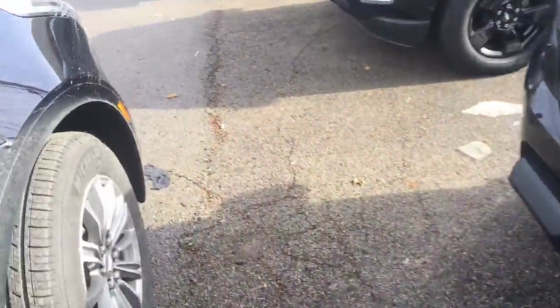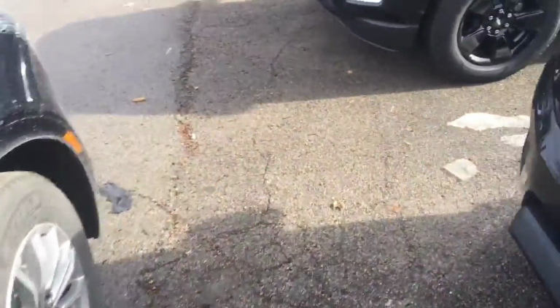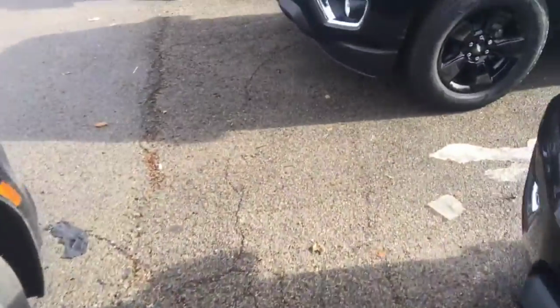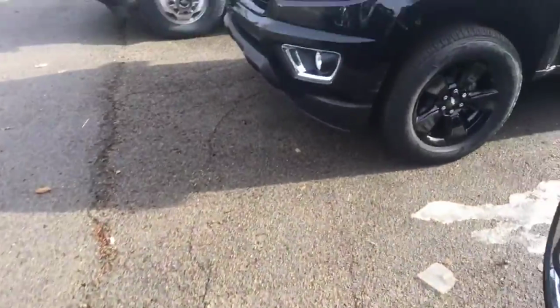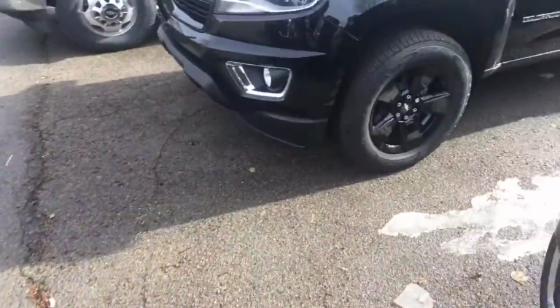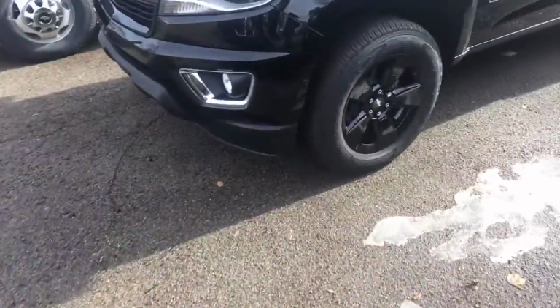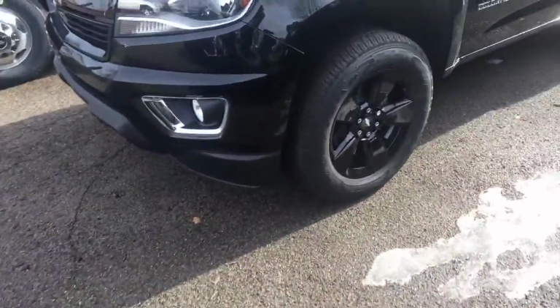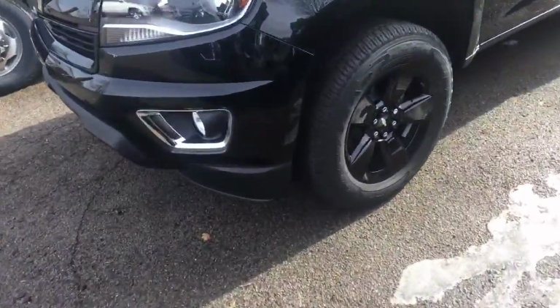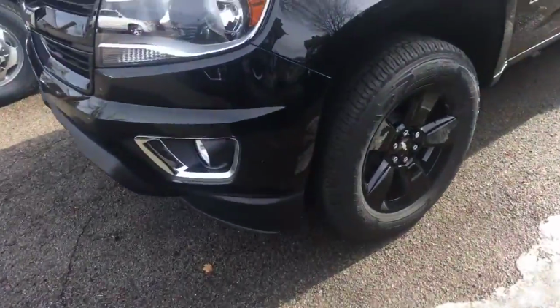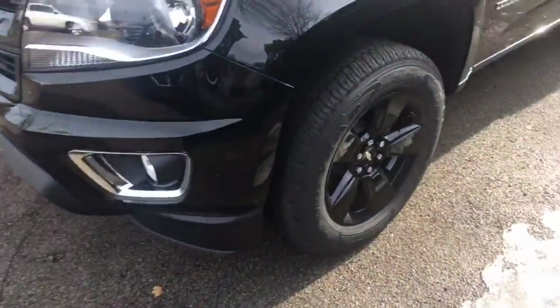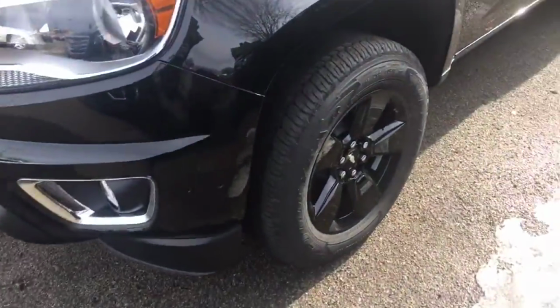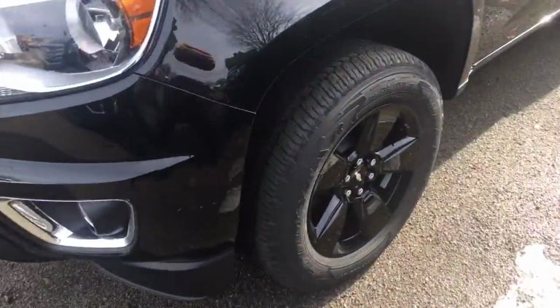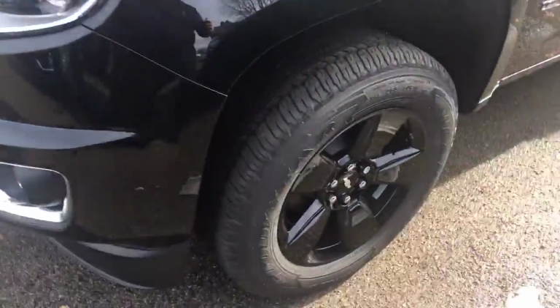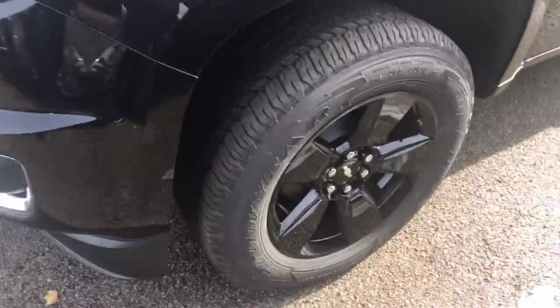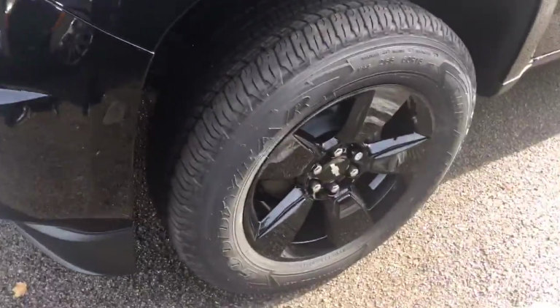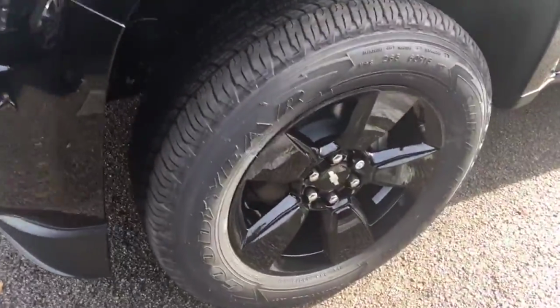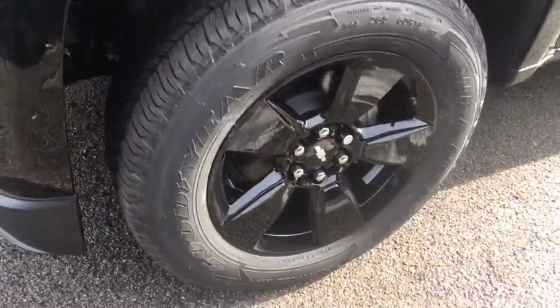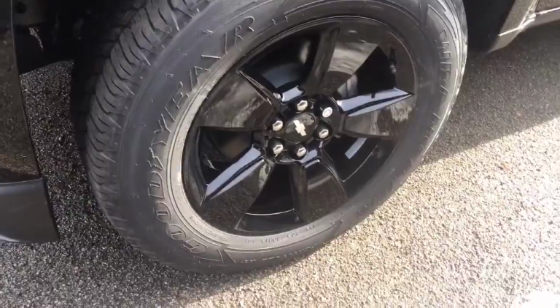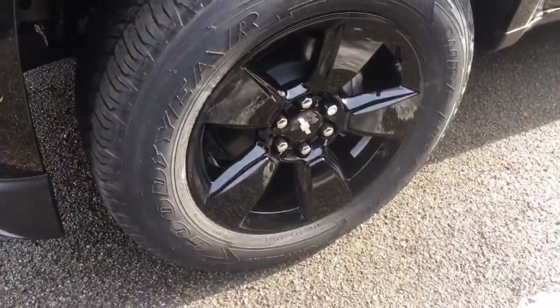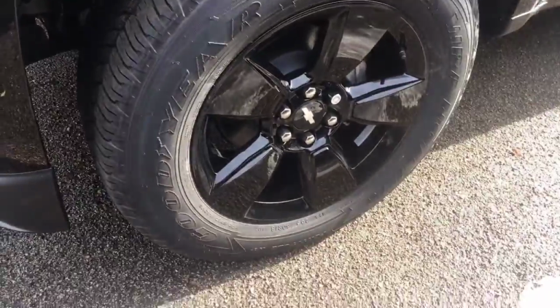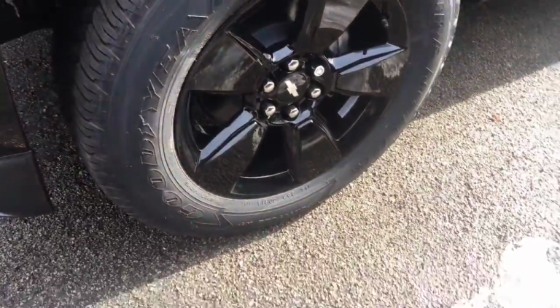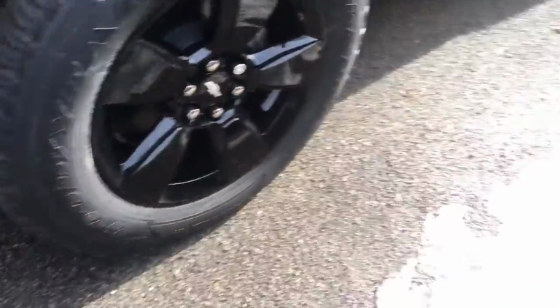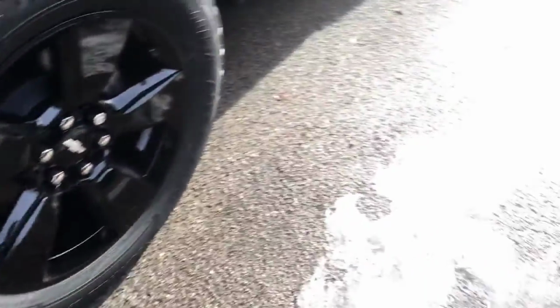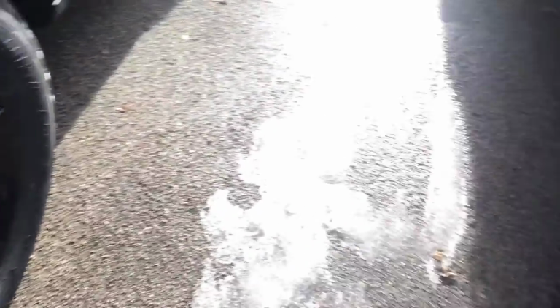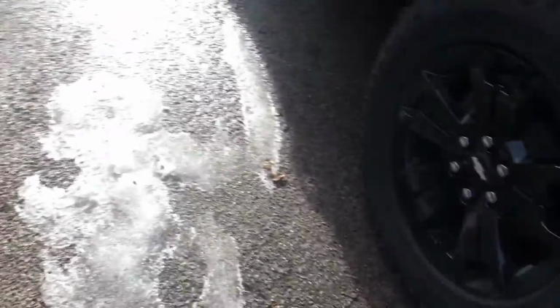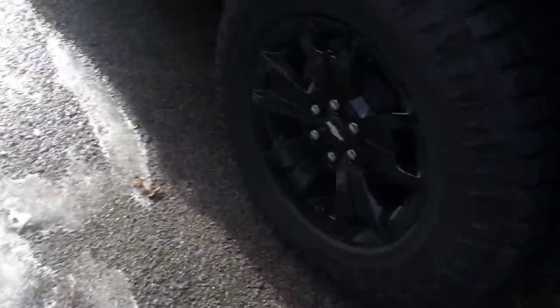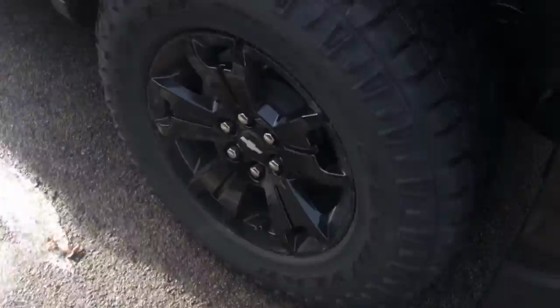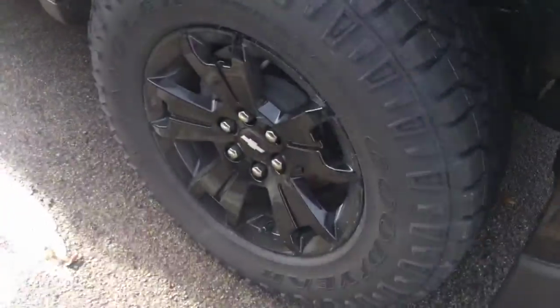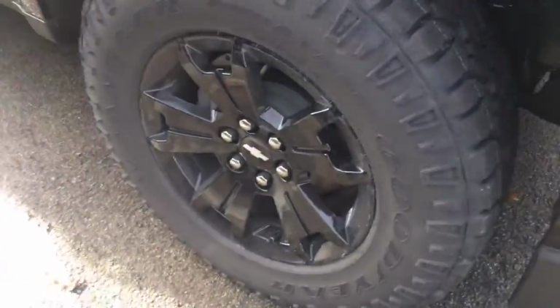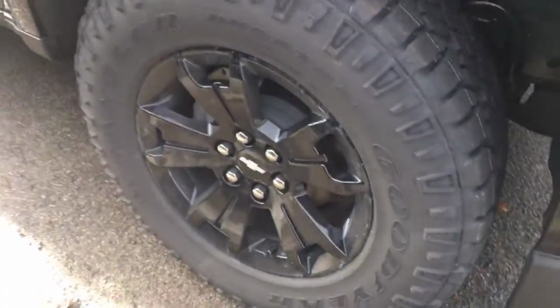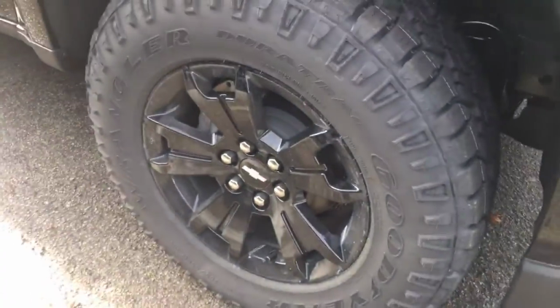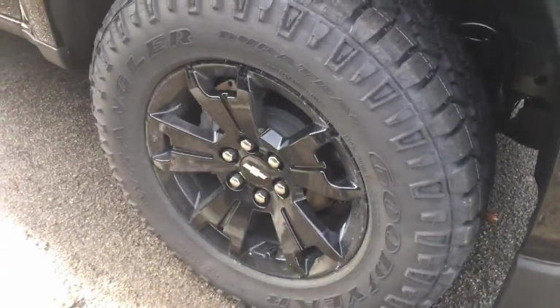And here's another one. This one actually has different wheels on it — go look at those versus these.